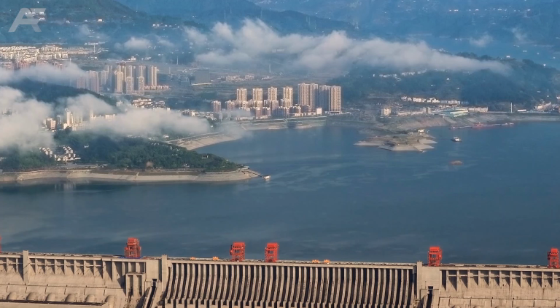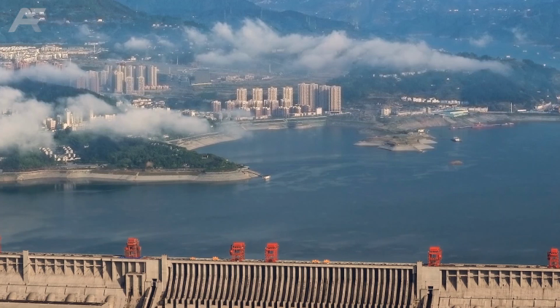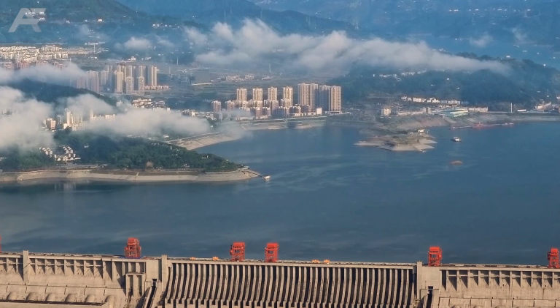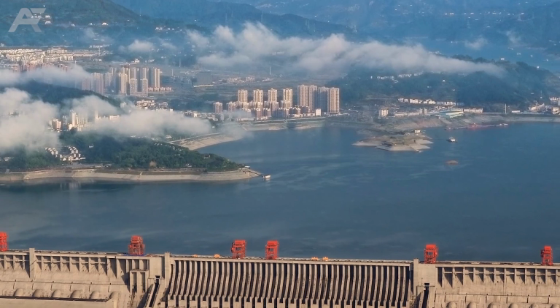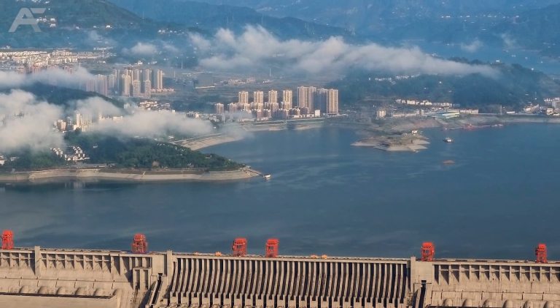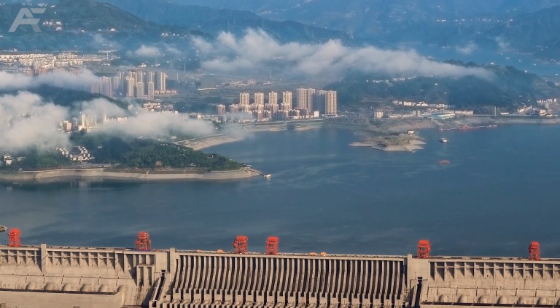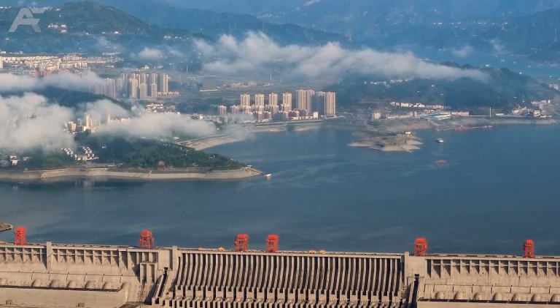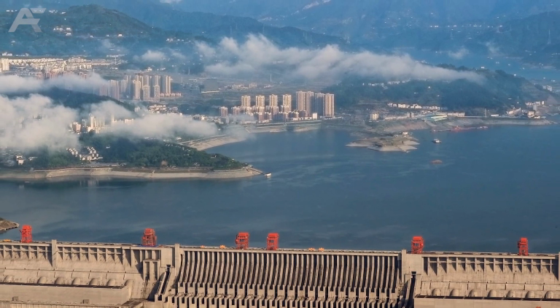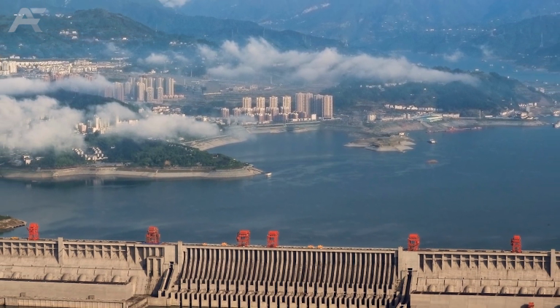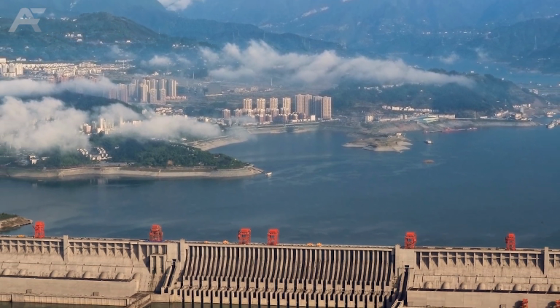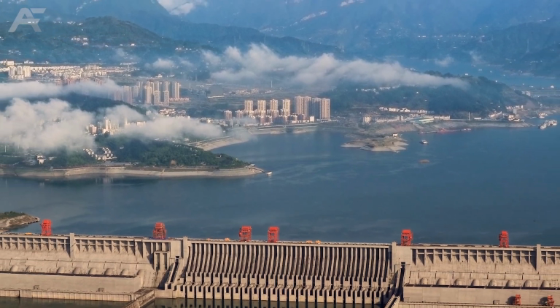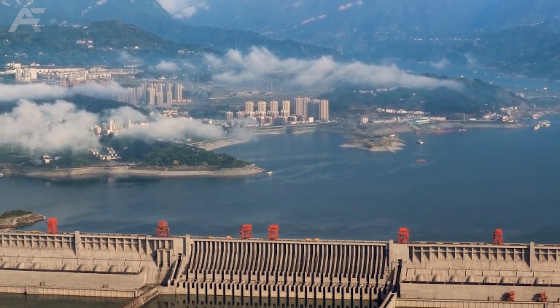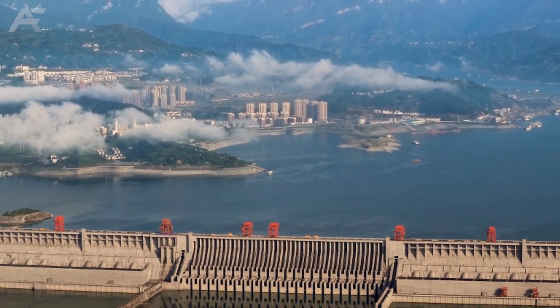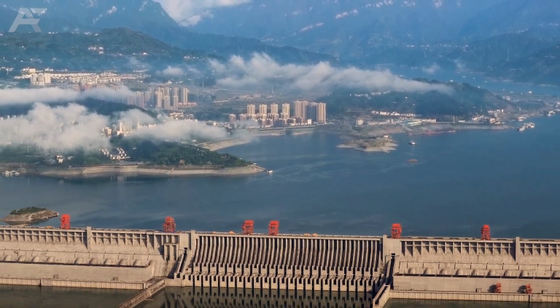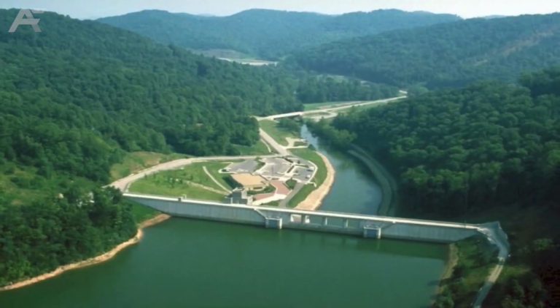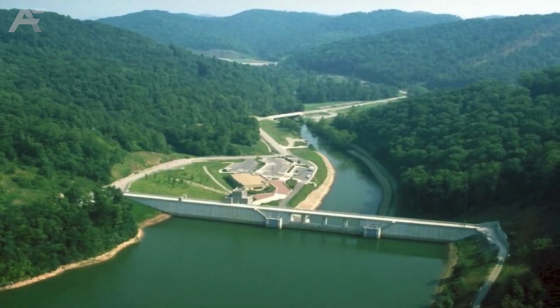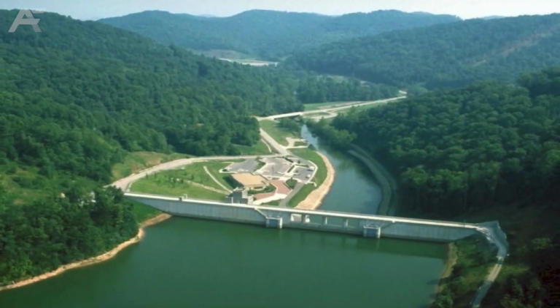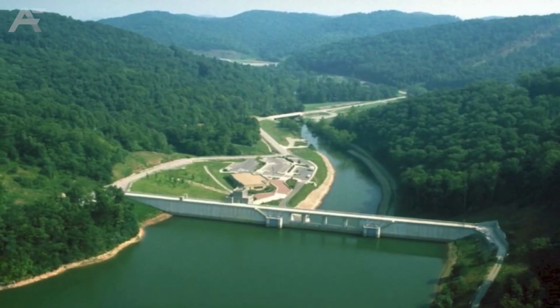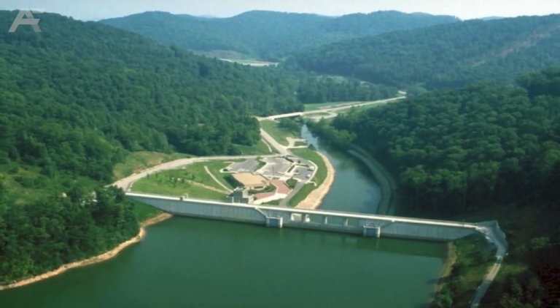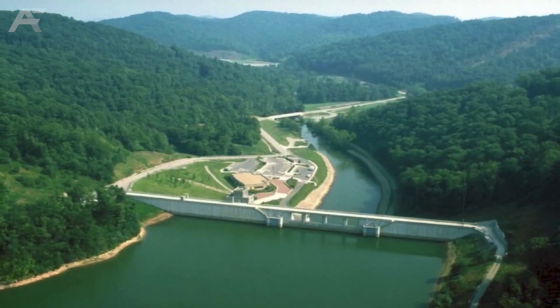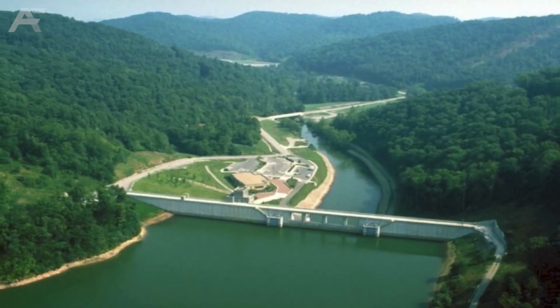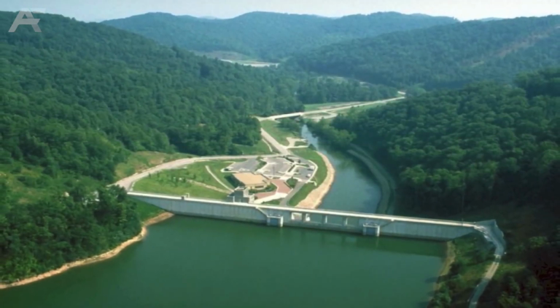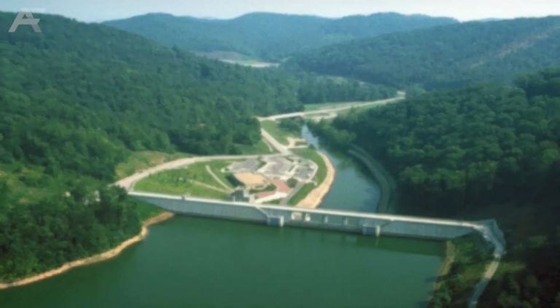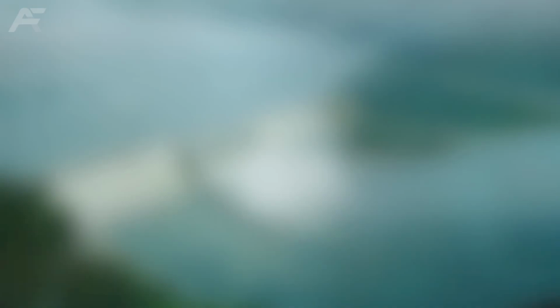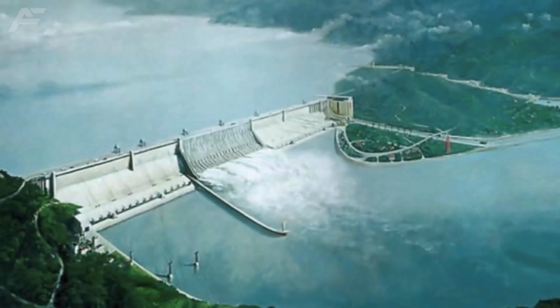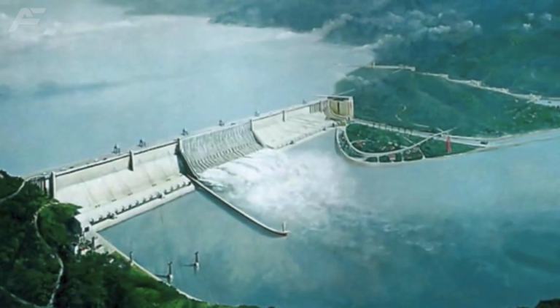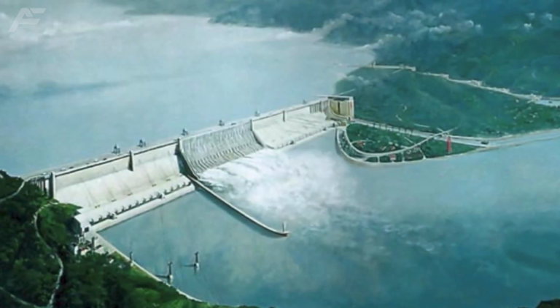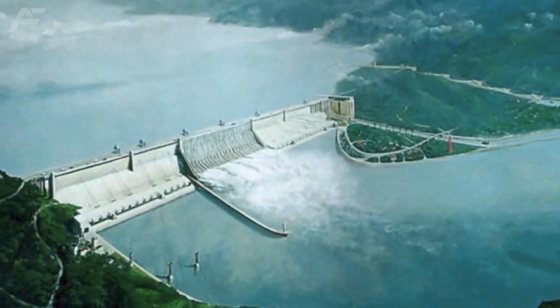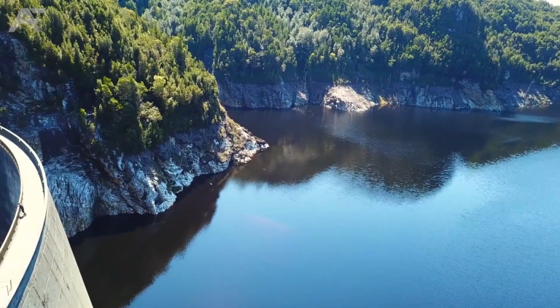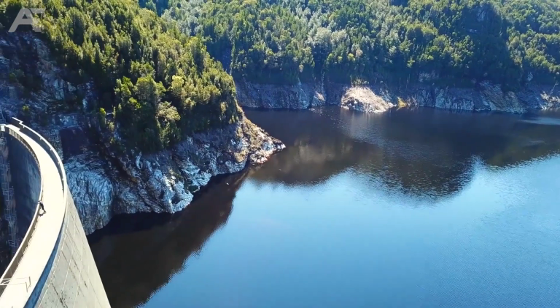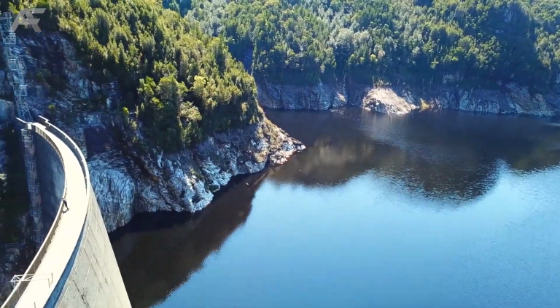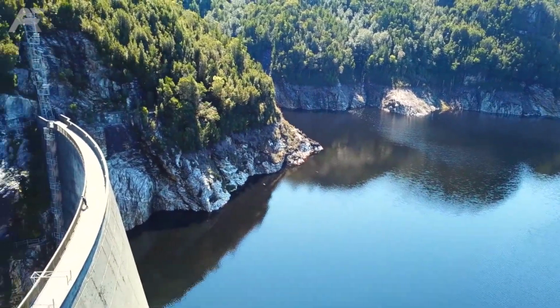12 of the world's most fascinating dams. This video focuses on the most fascinating dams across the globe. Let's check them out.